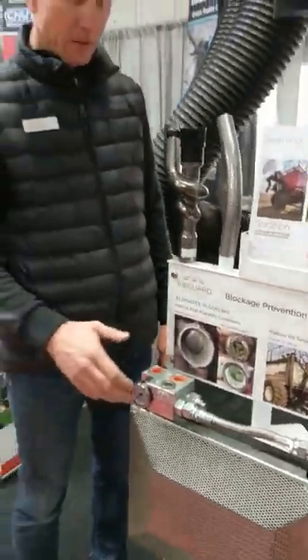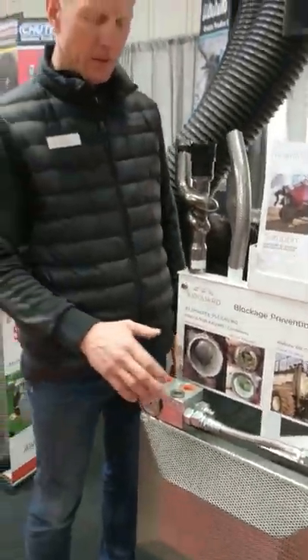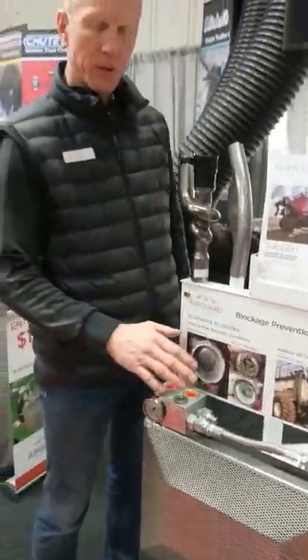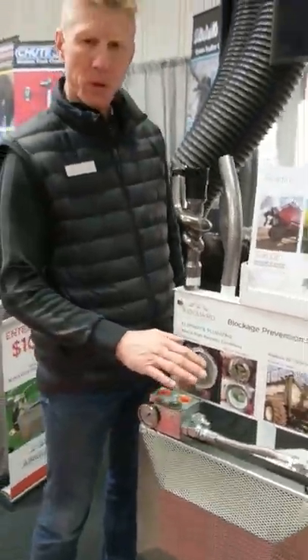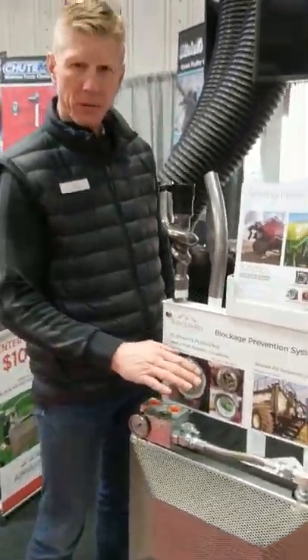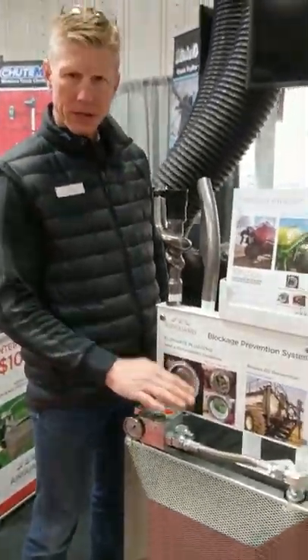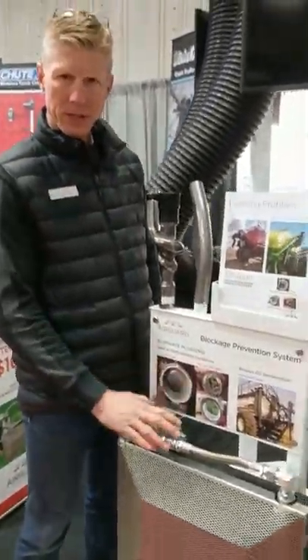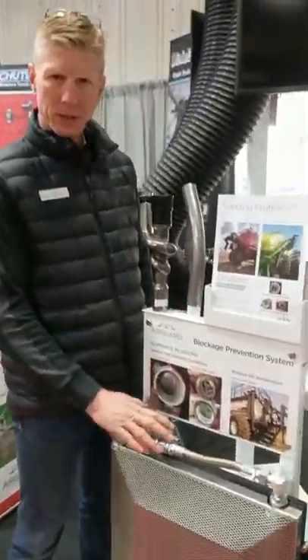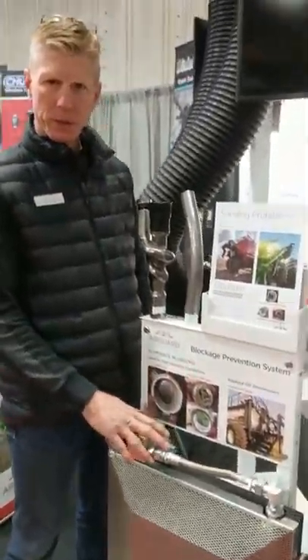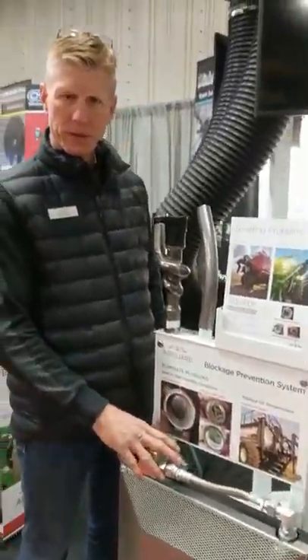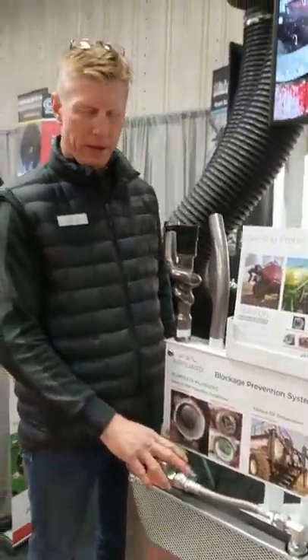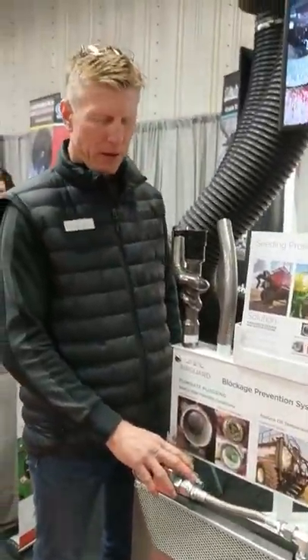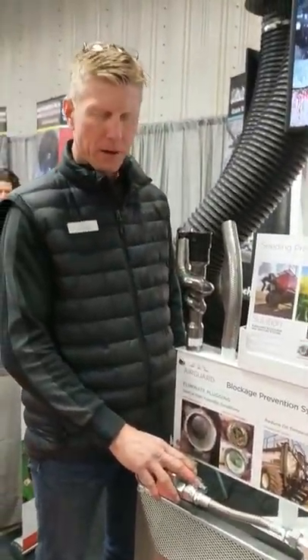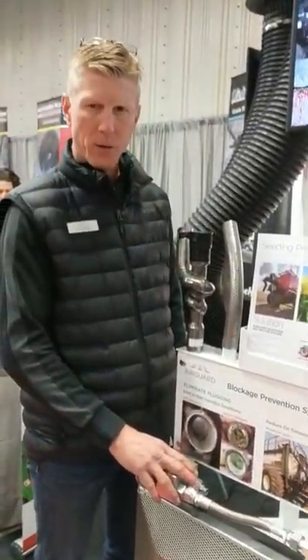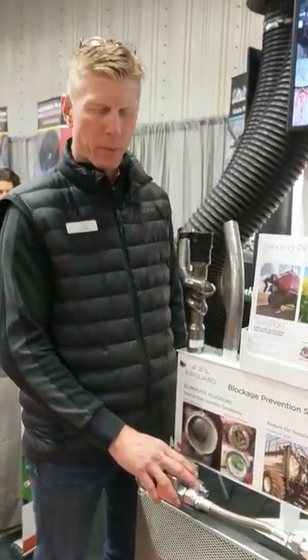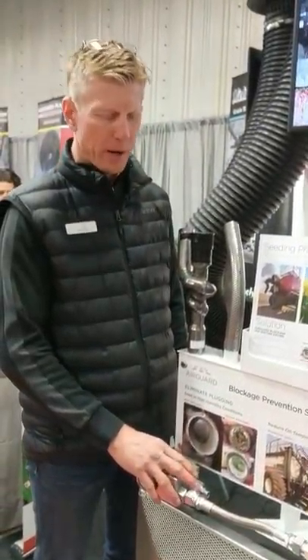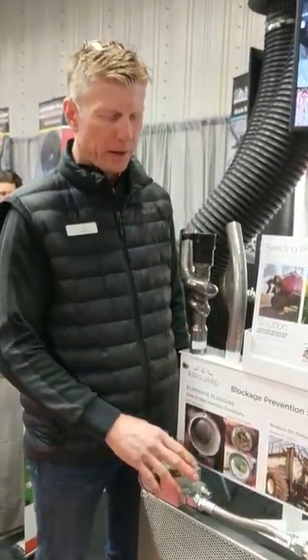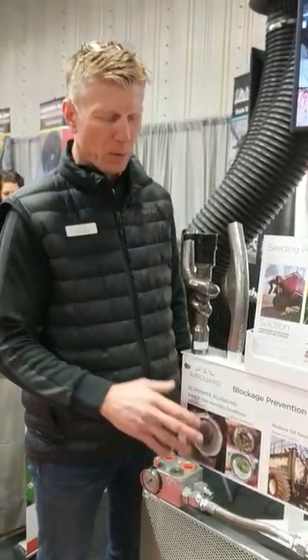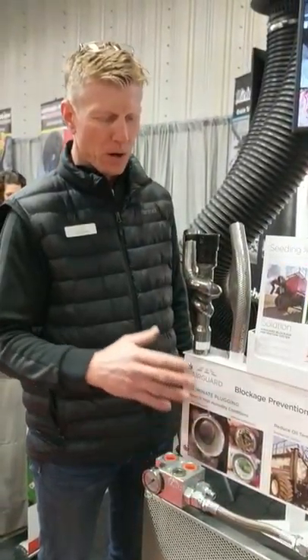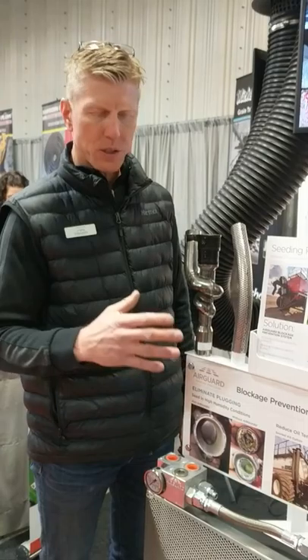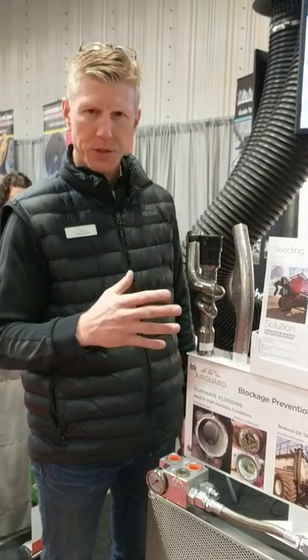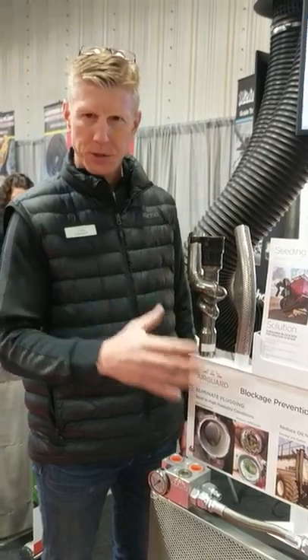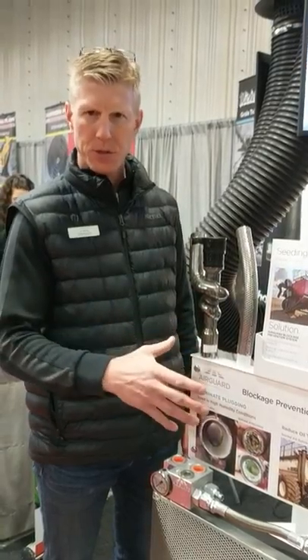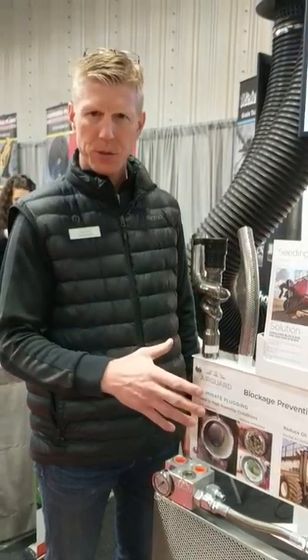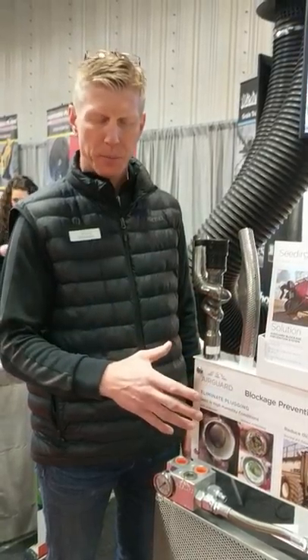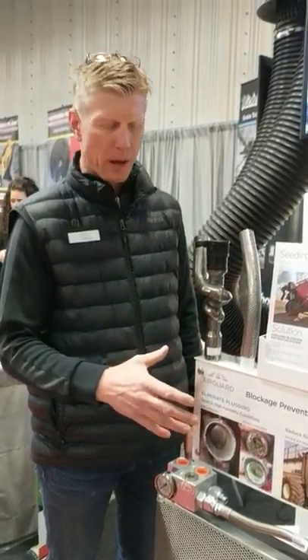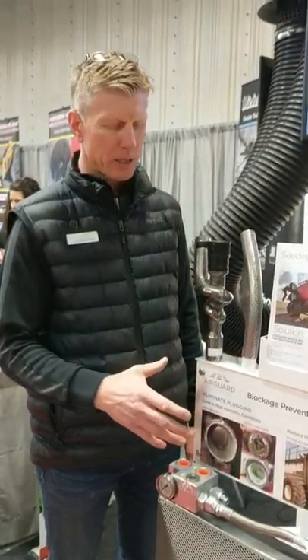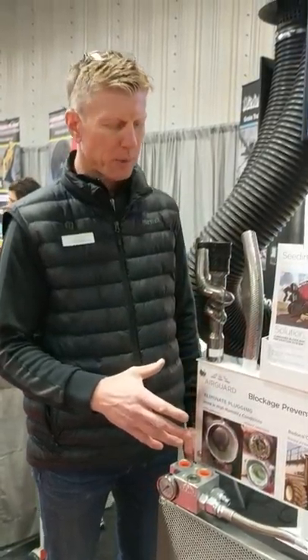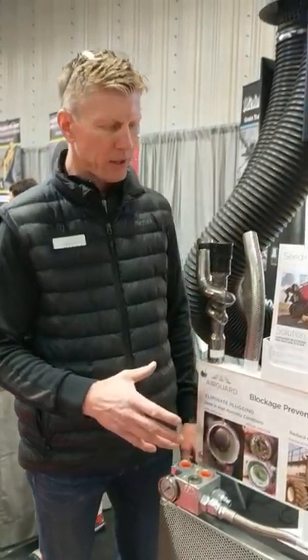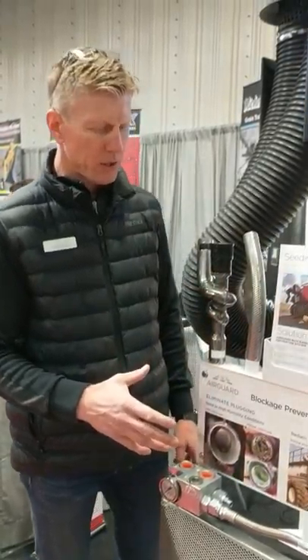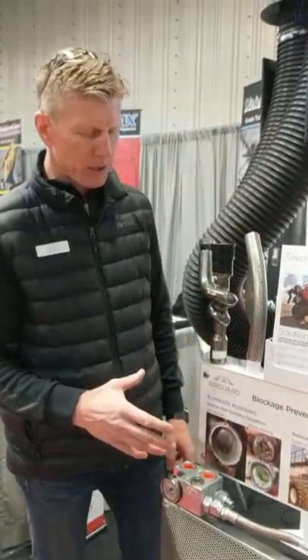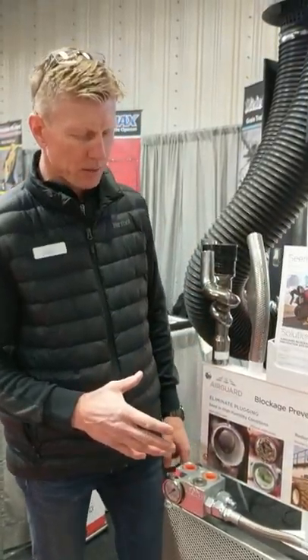Good morning. Russ Nickel with AirGuard Incorporated here, wanted to introduce you to our blockage prevention system.